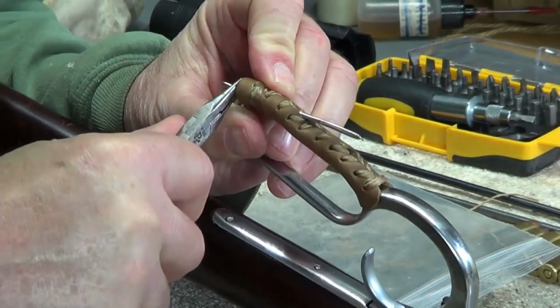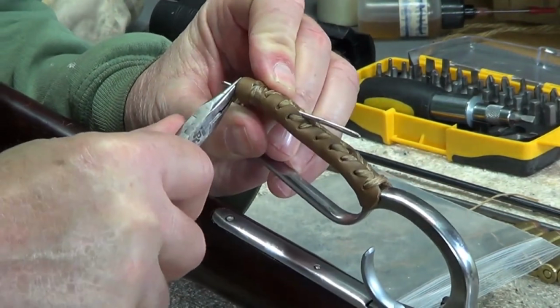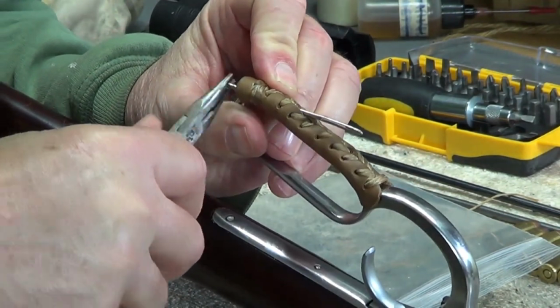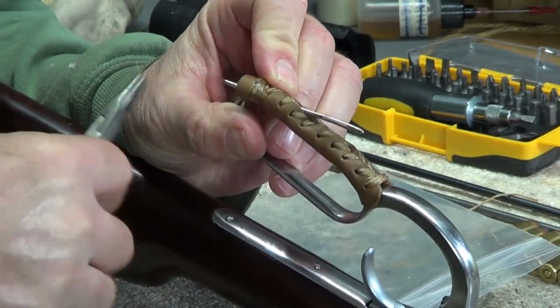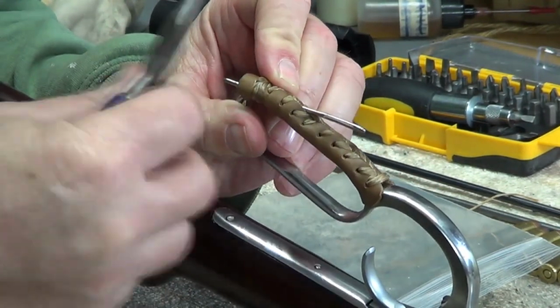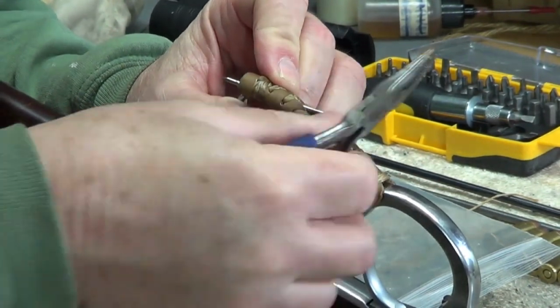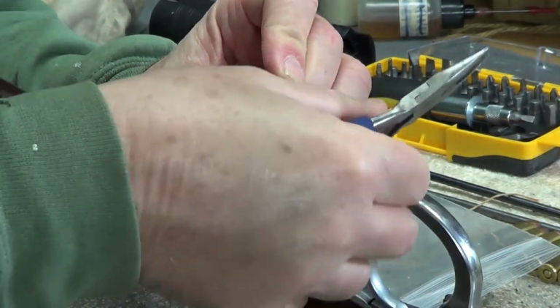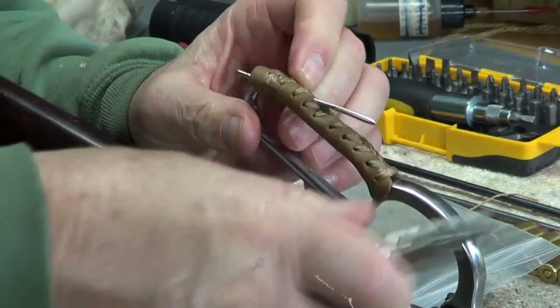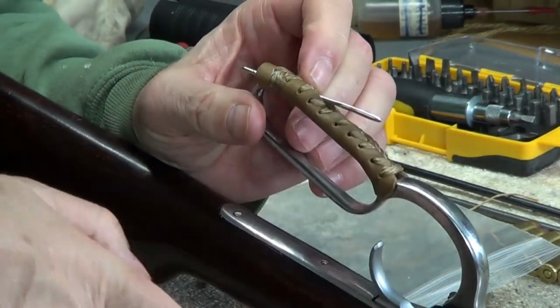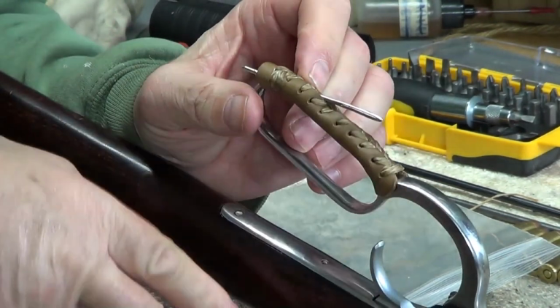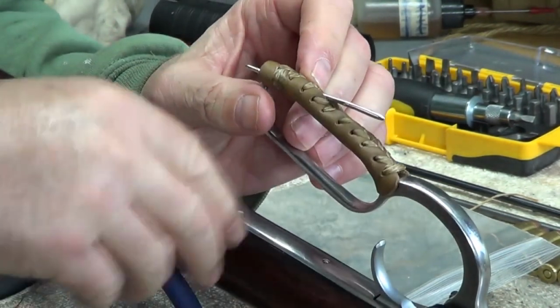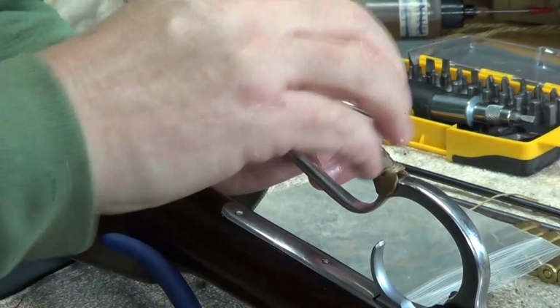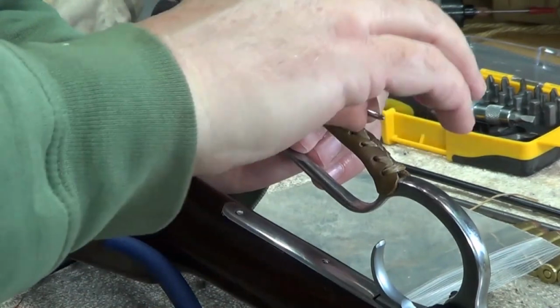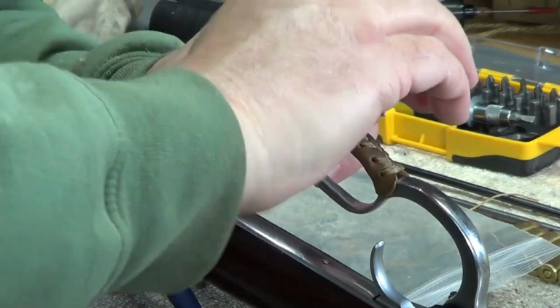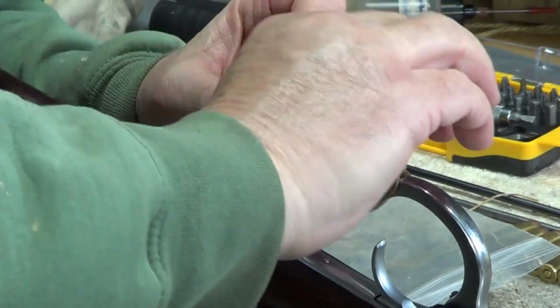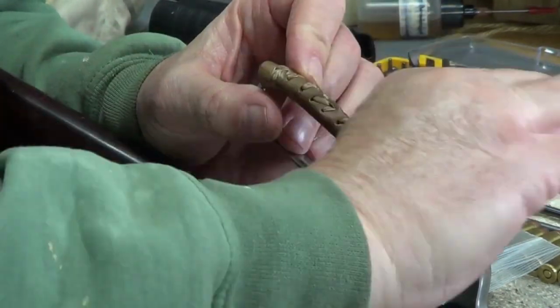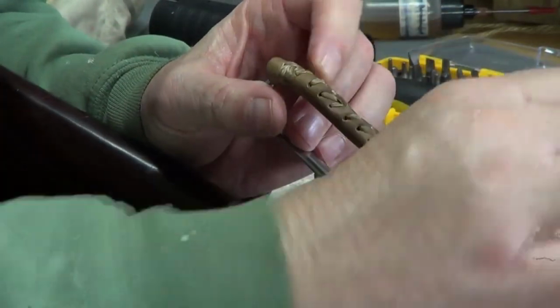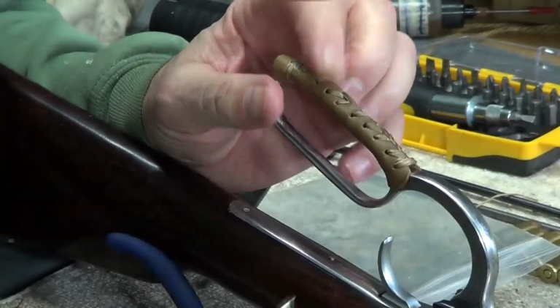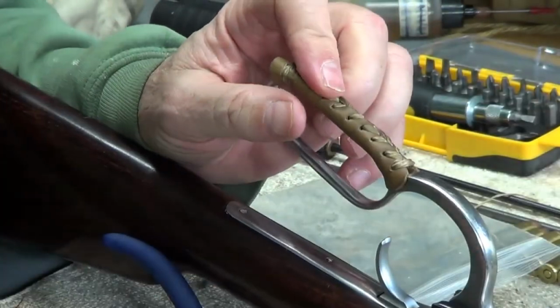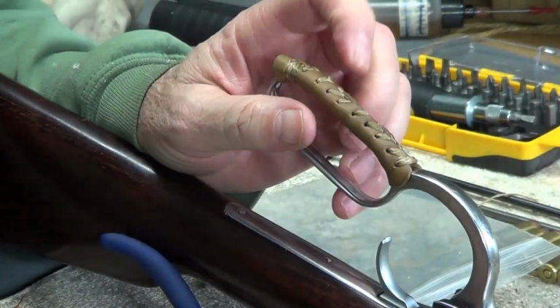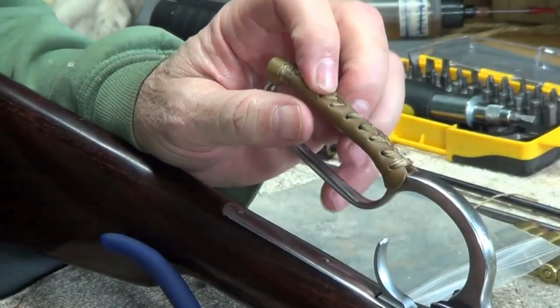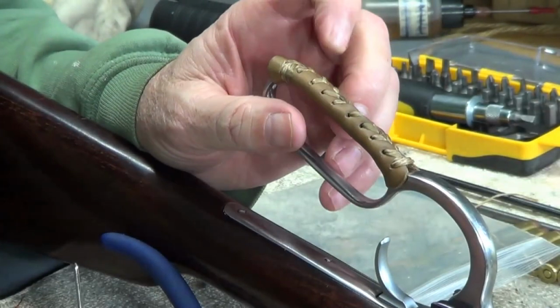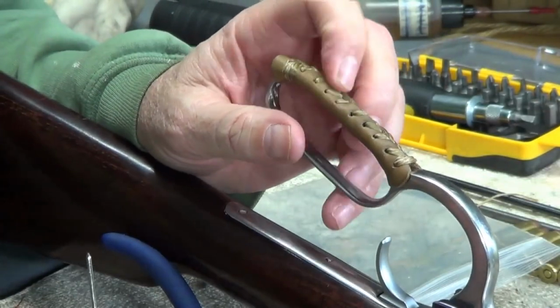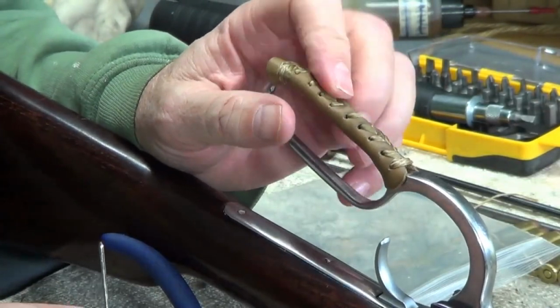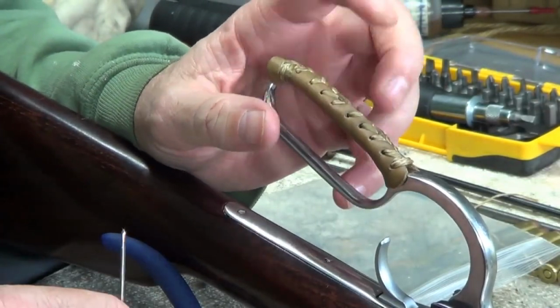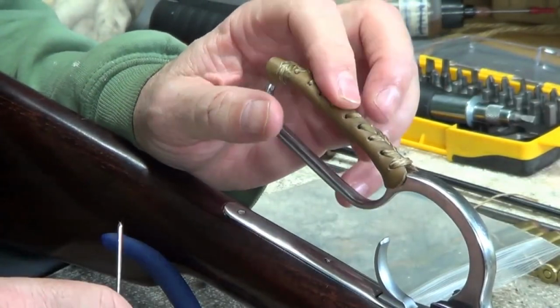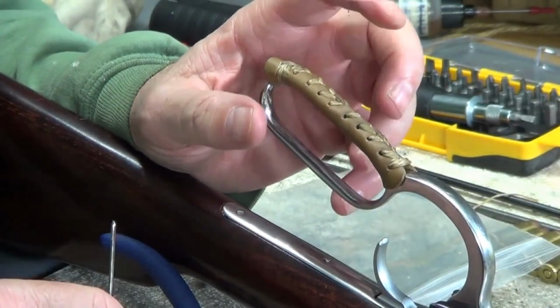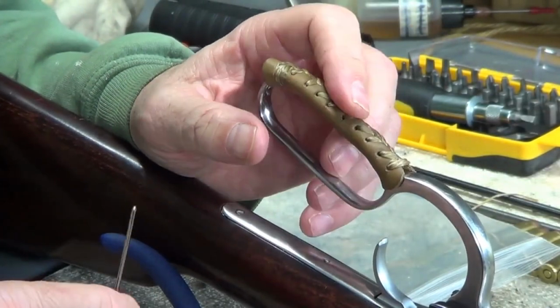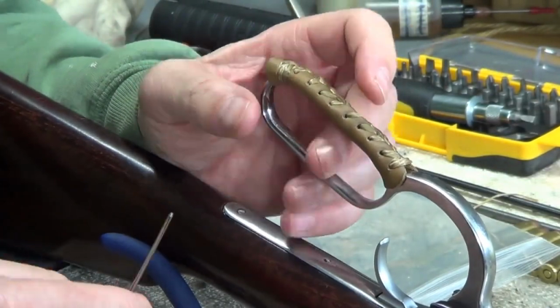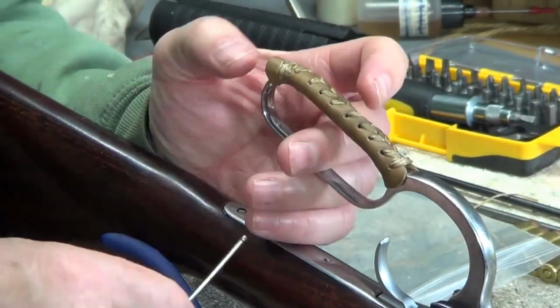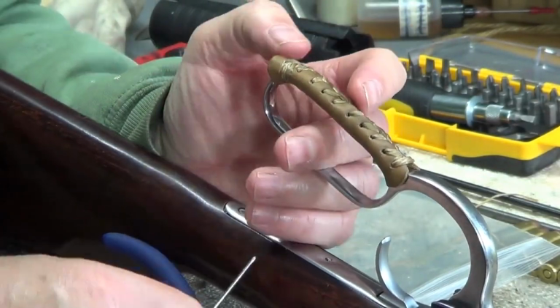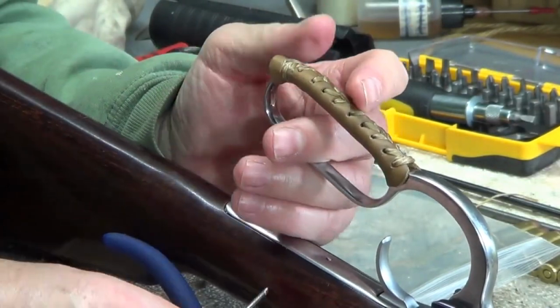There we go, that will work. It came out on the stitches — now it's in there. Good, strong.